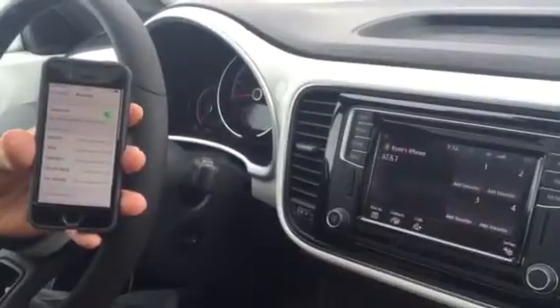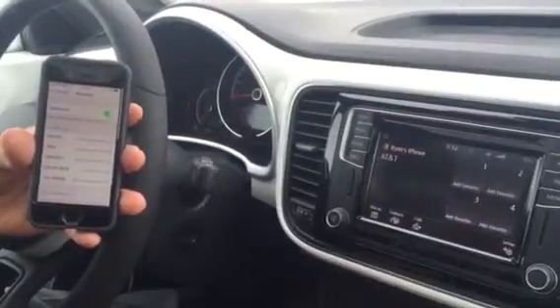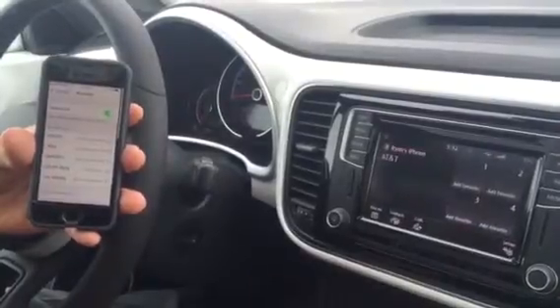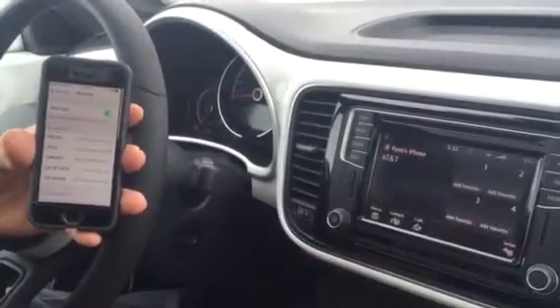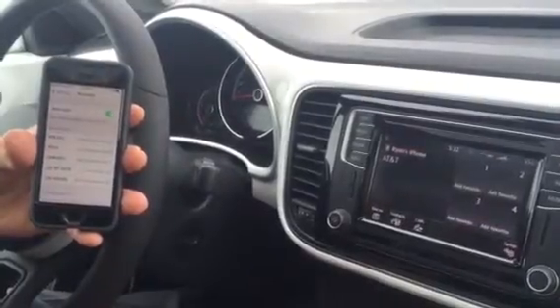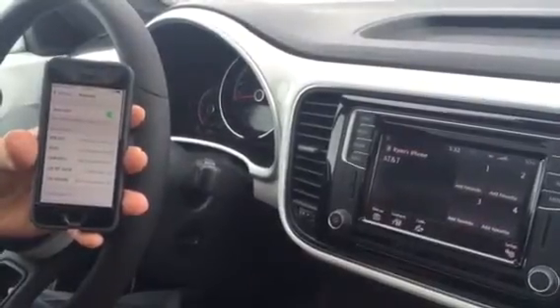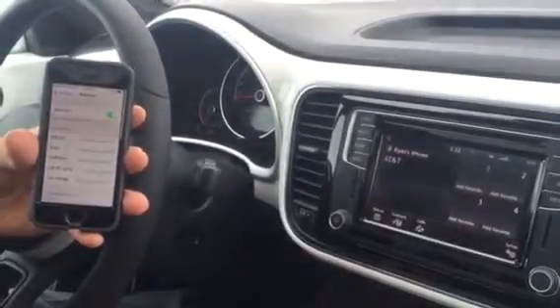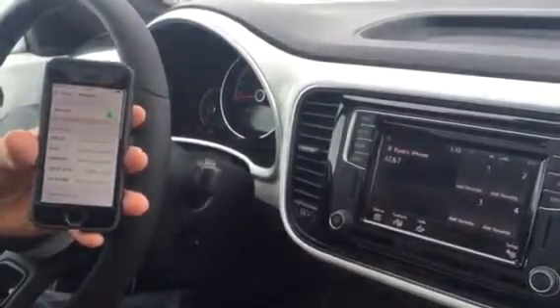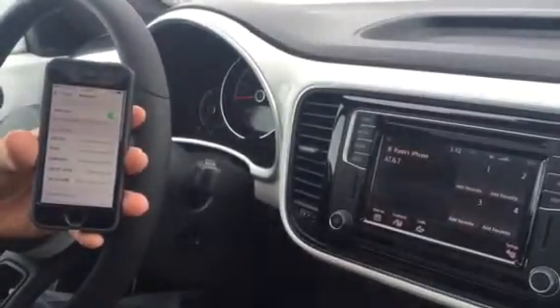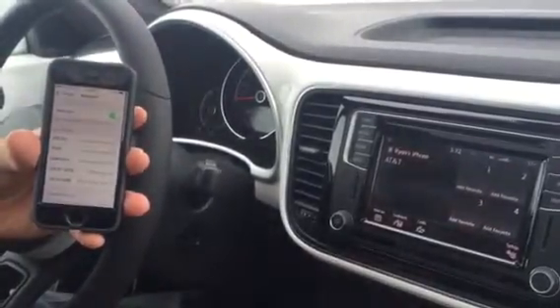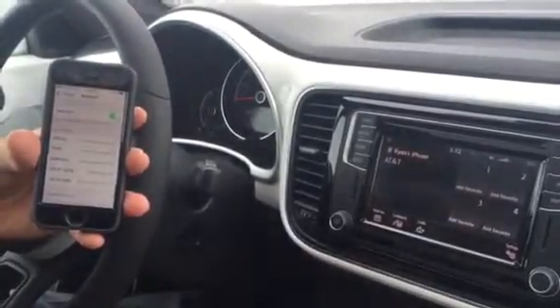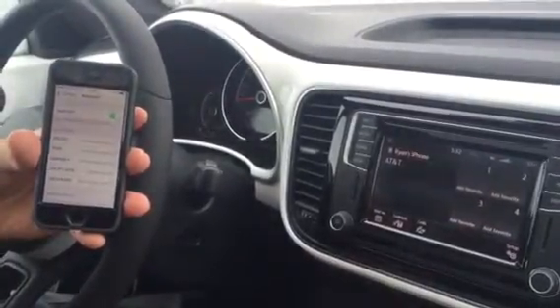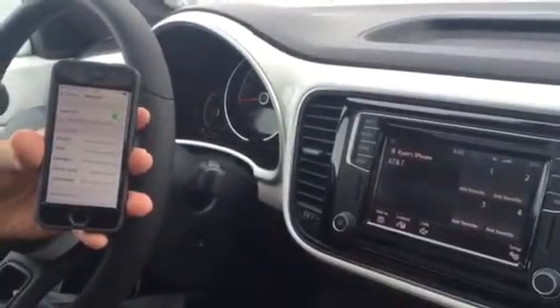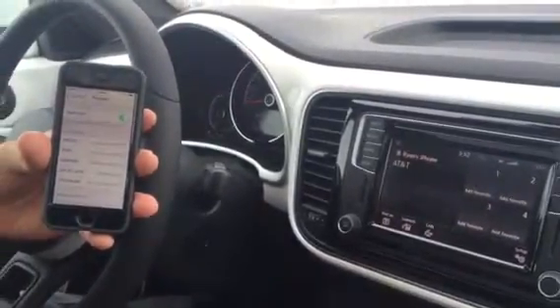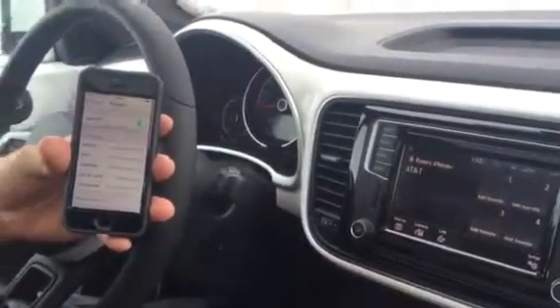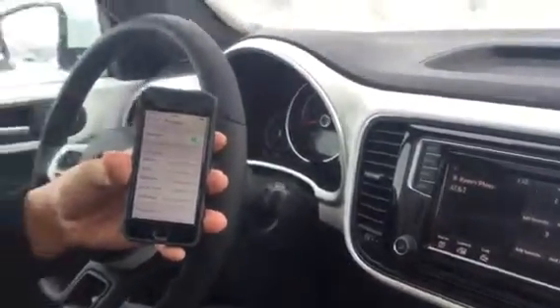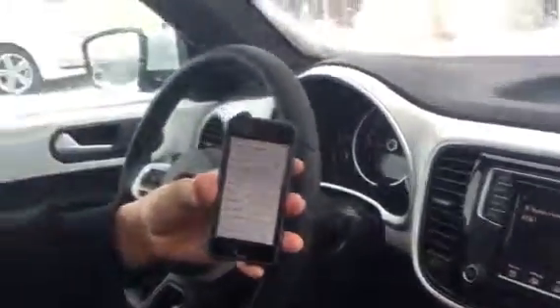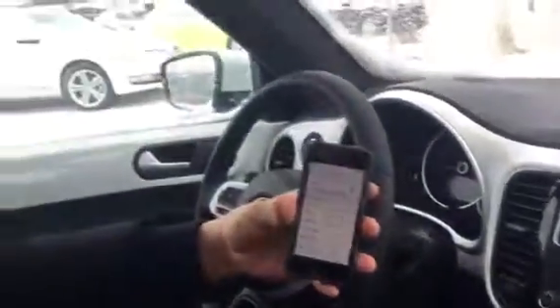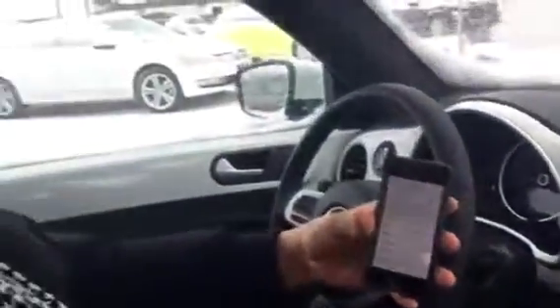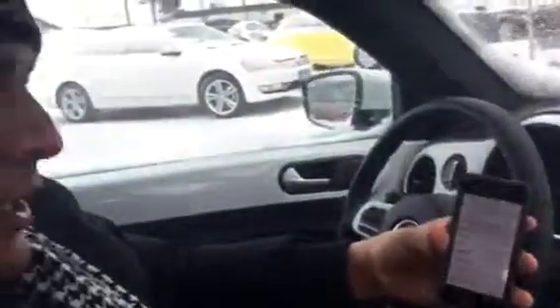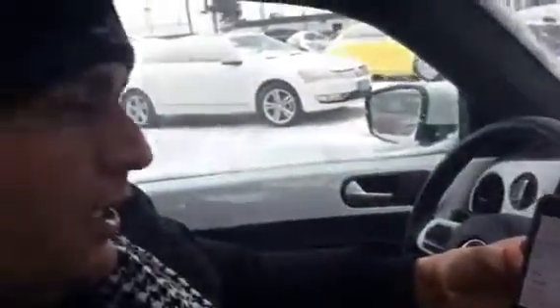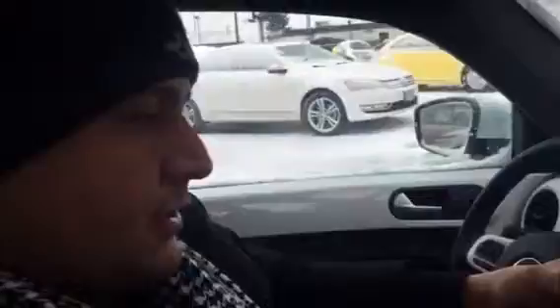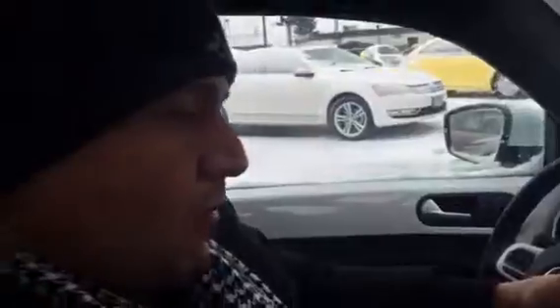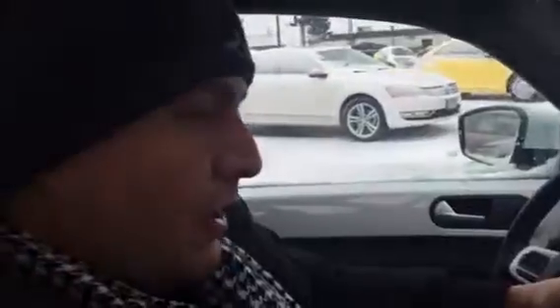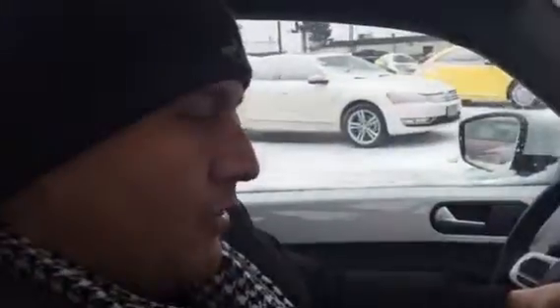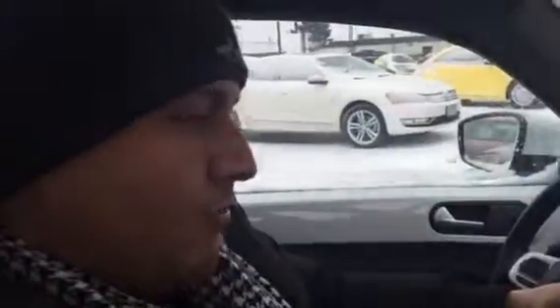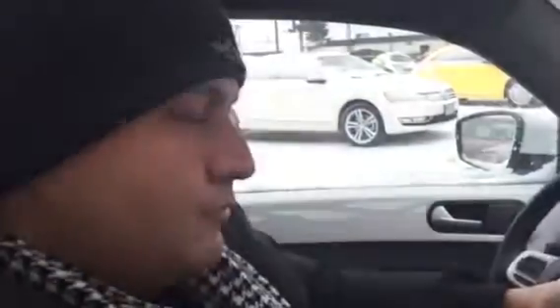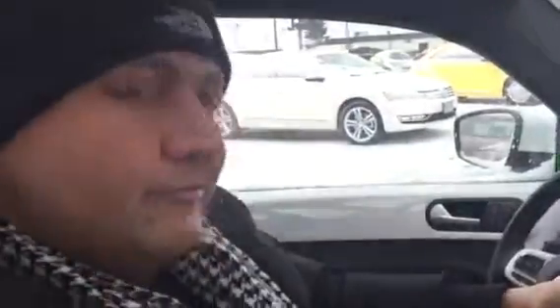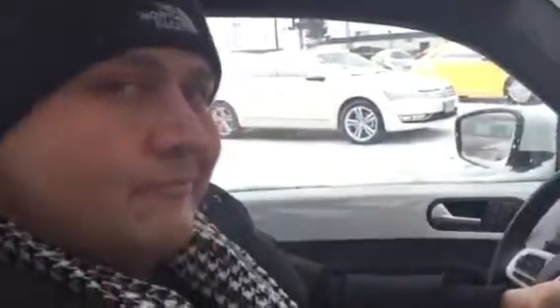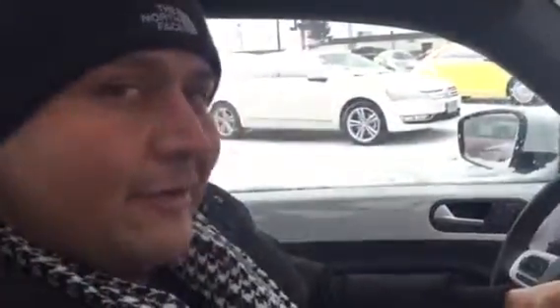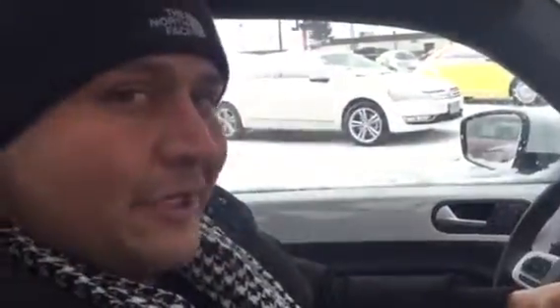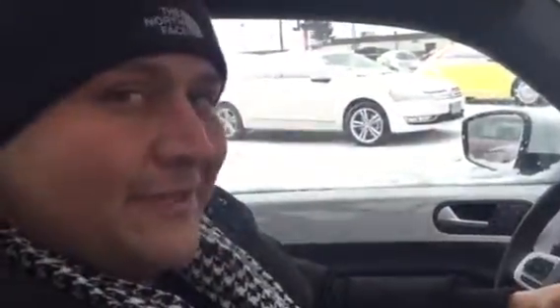There you have it, easy as that. Your Bluetooth is now paired. Have a great day.